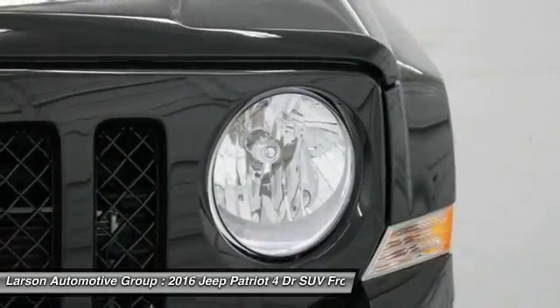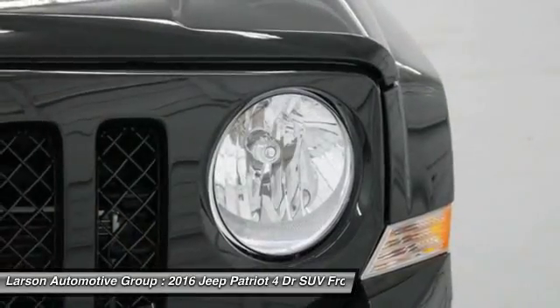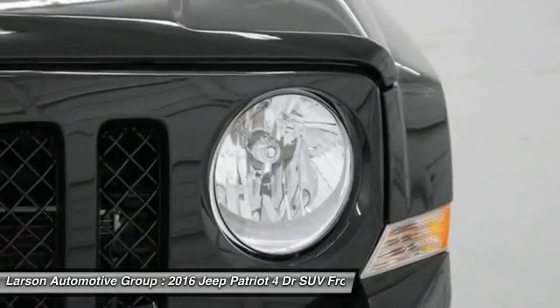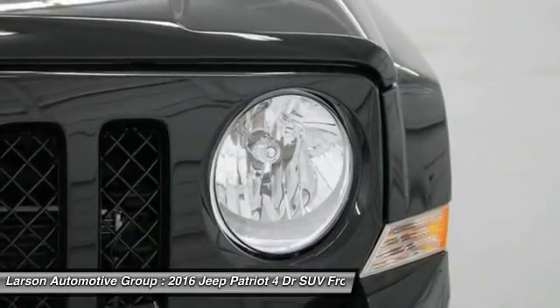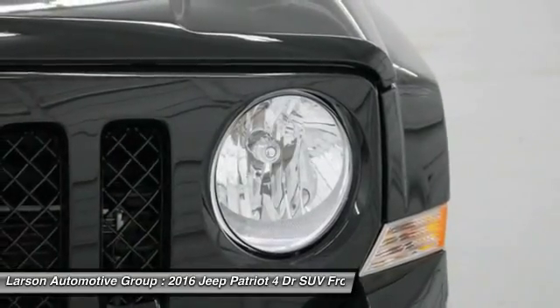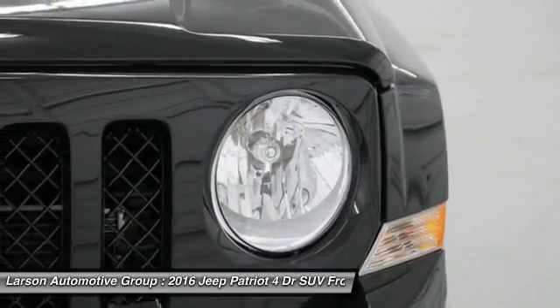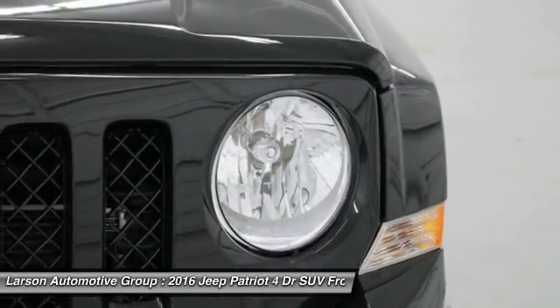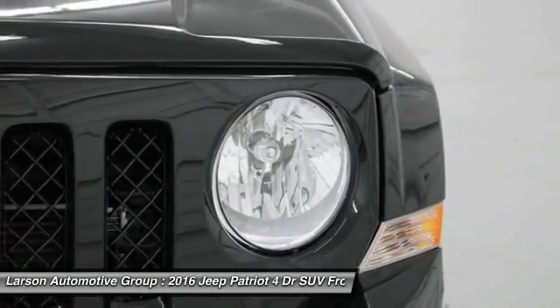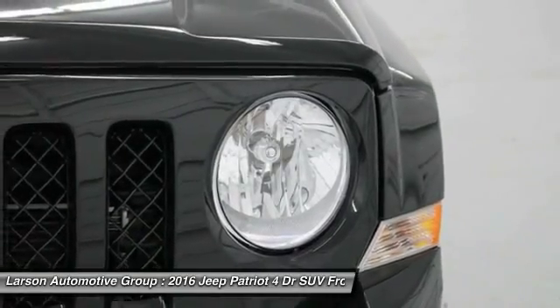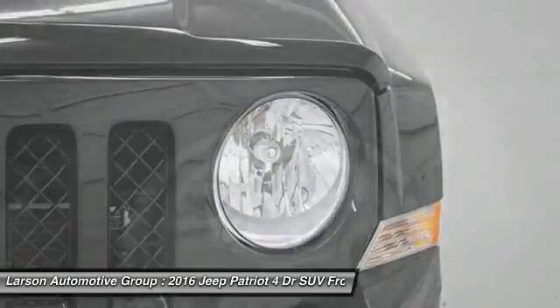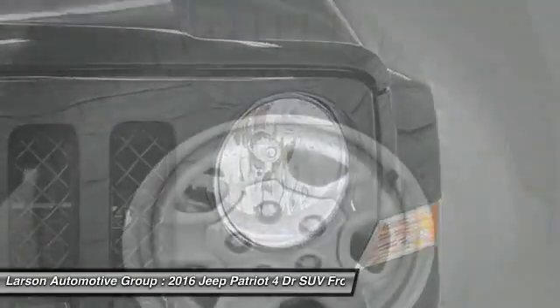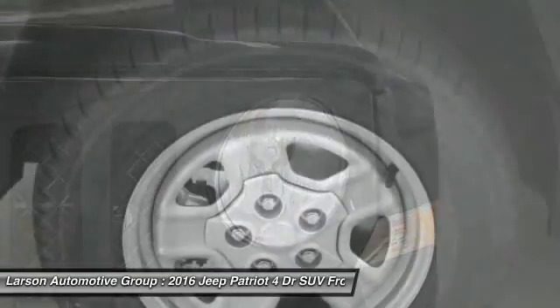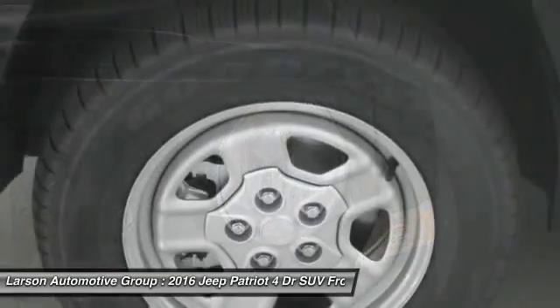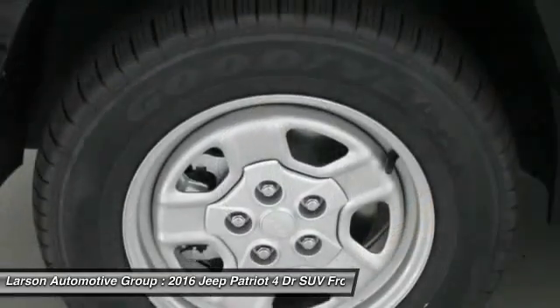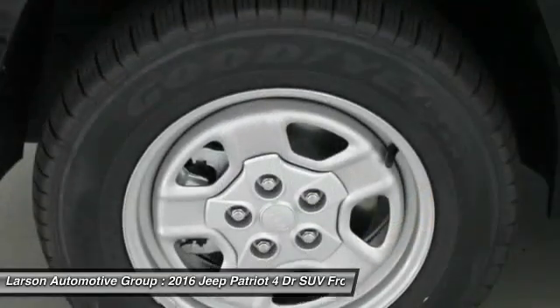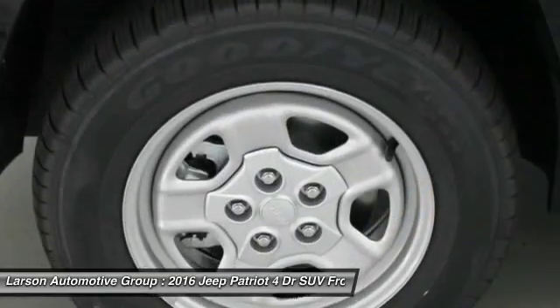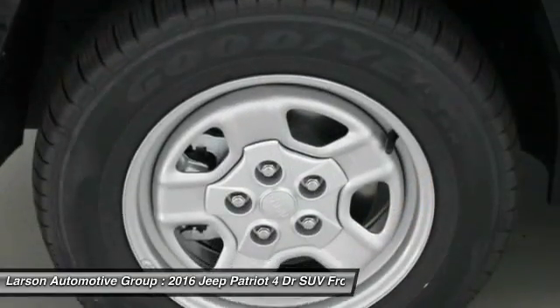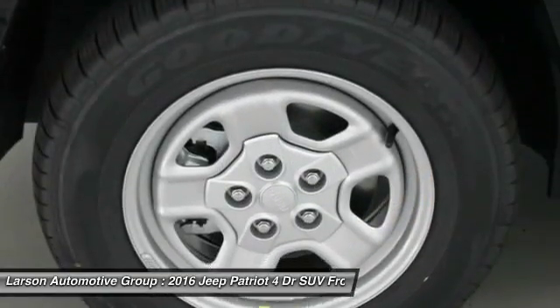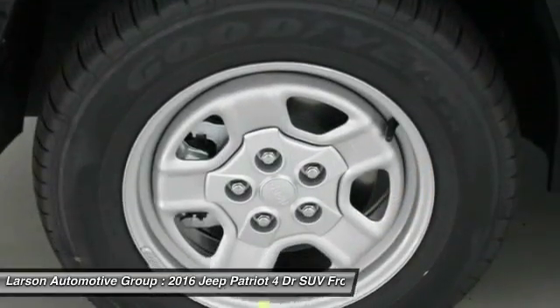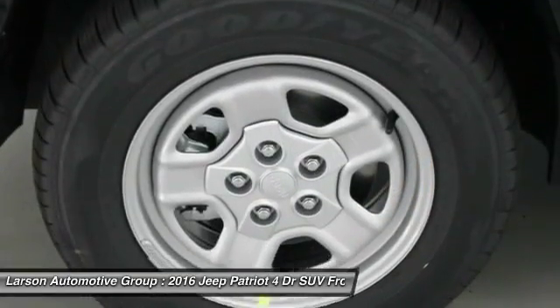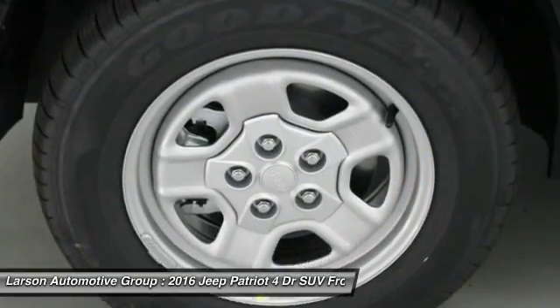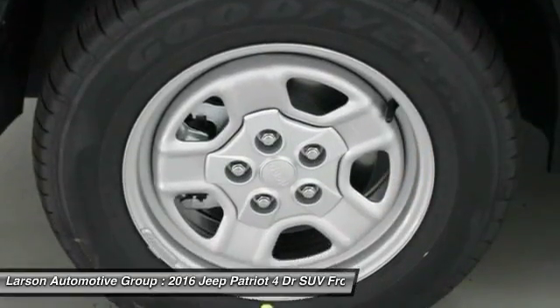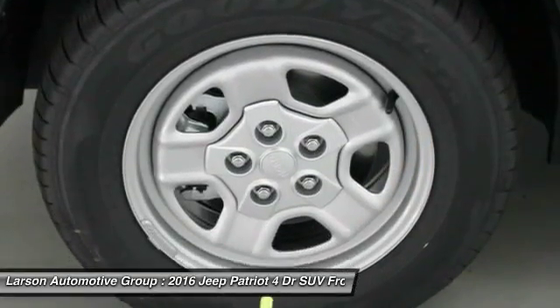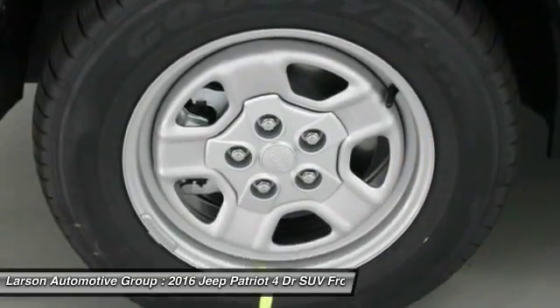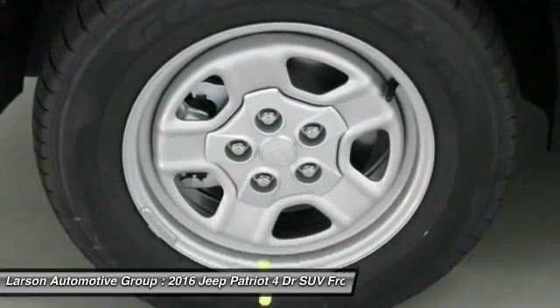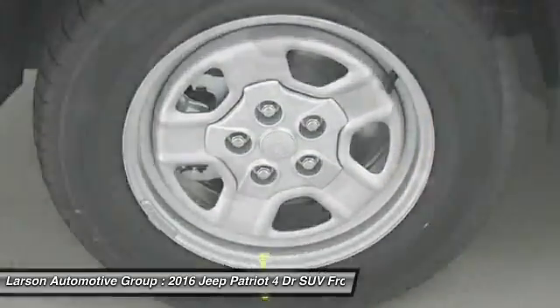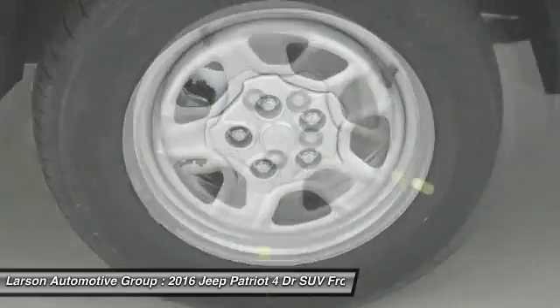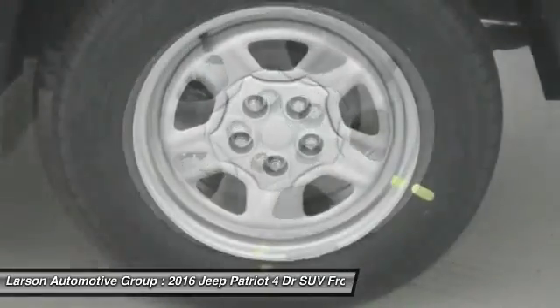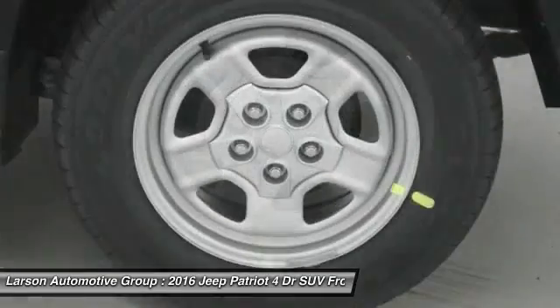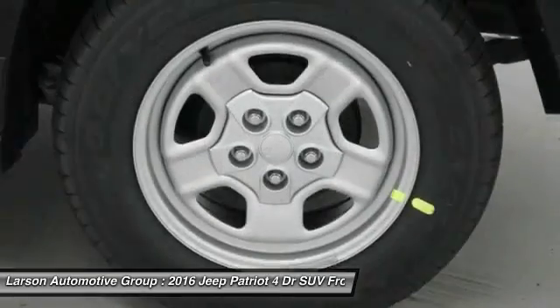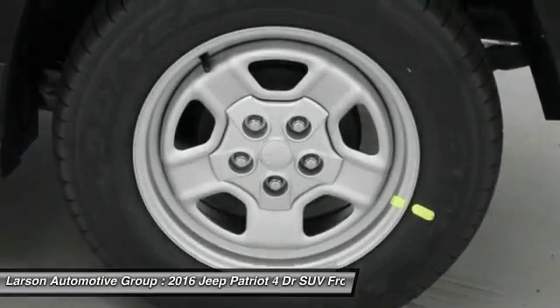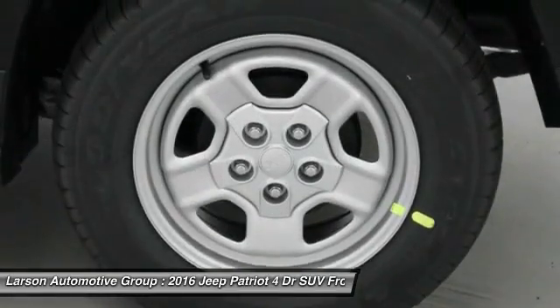PPO, cruise control, FWD, rear defrost. Come see the car for yourself.